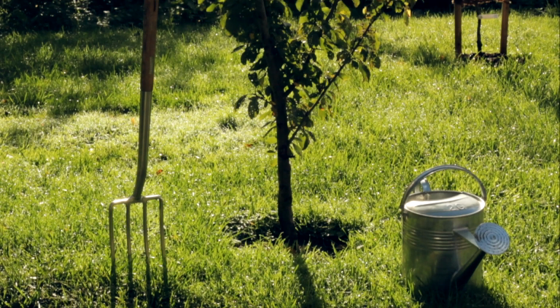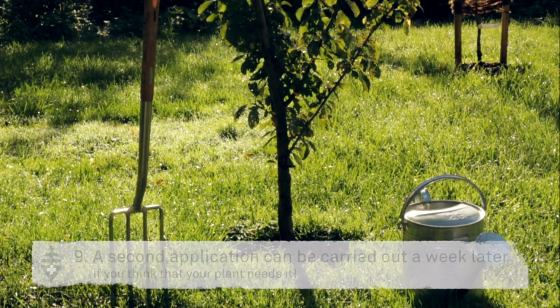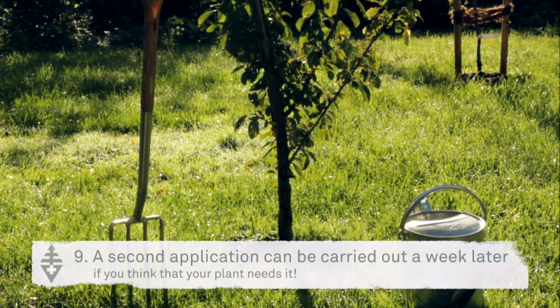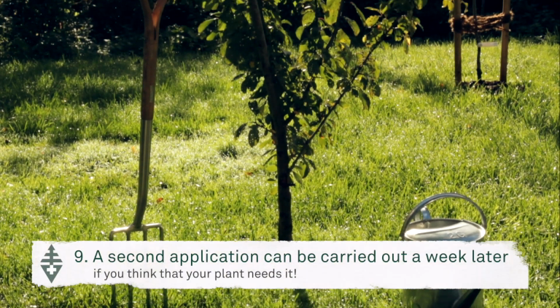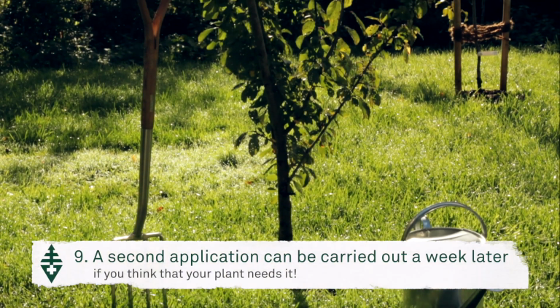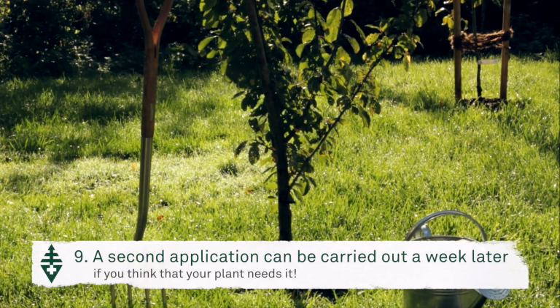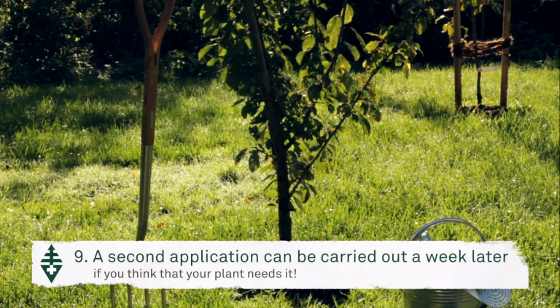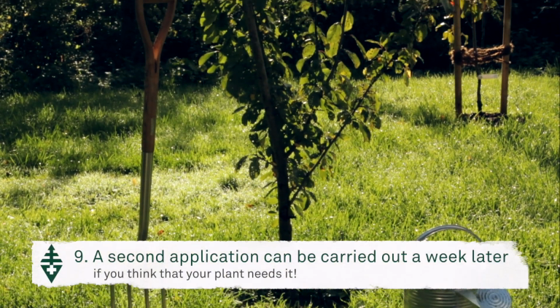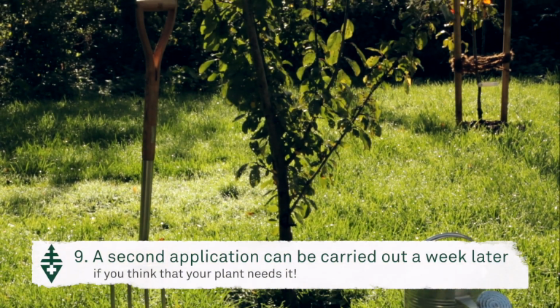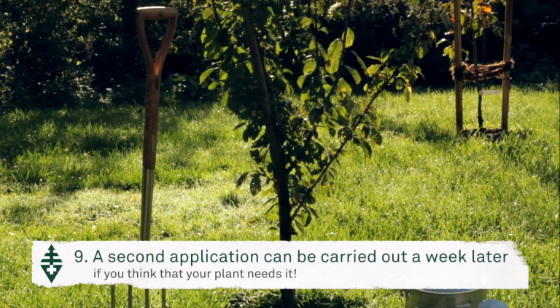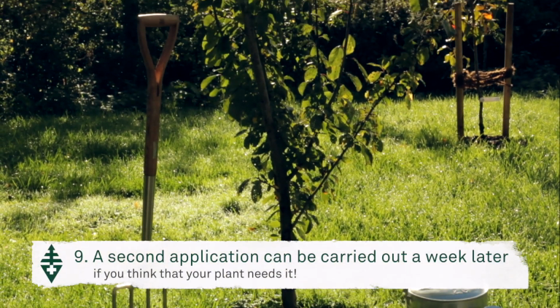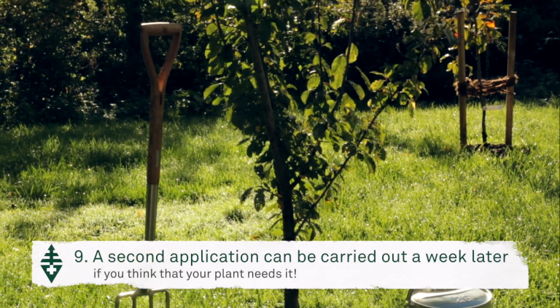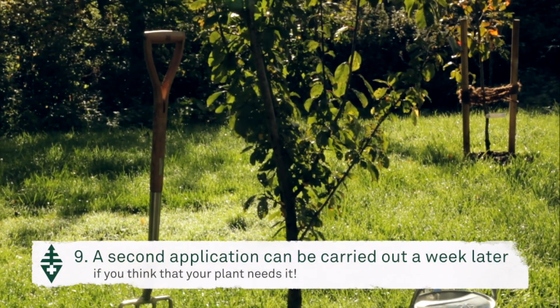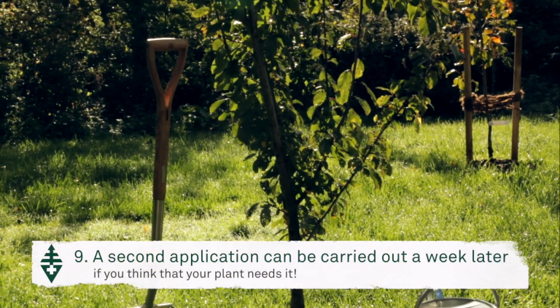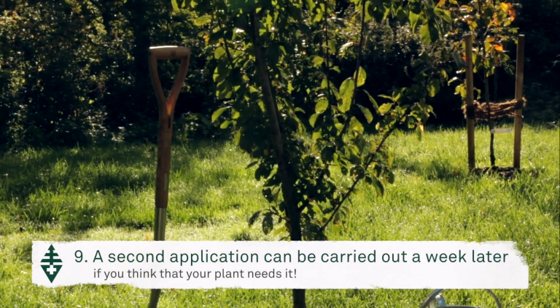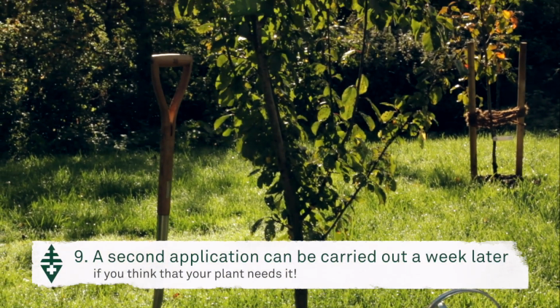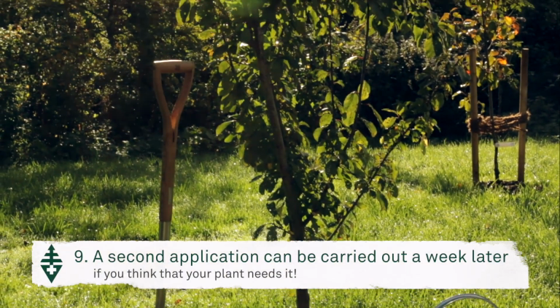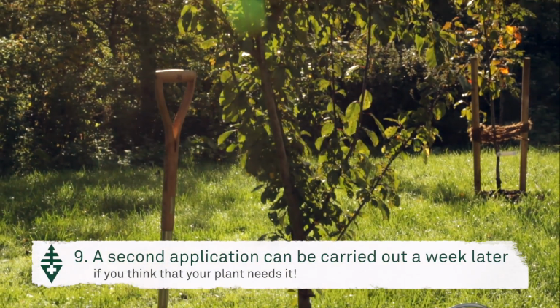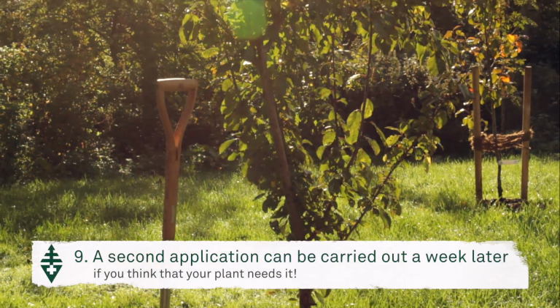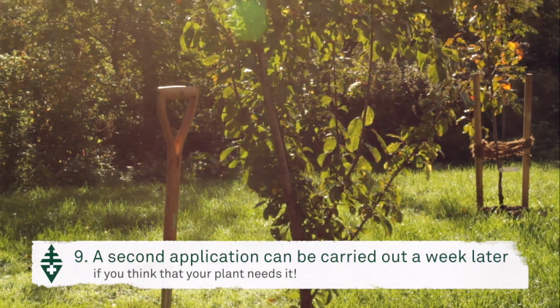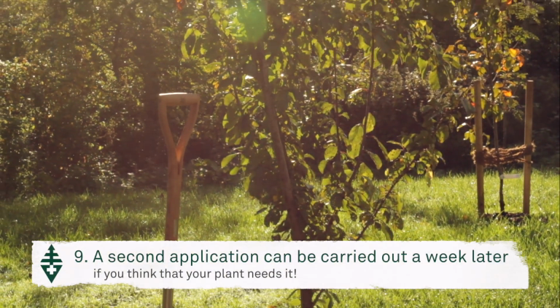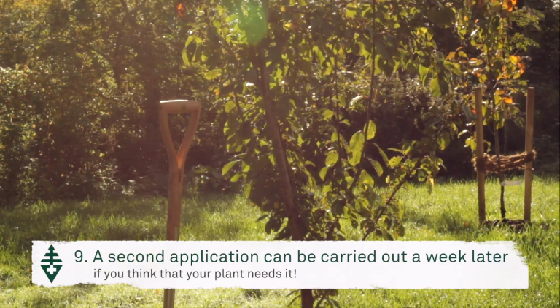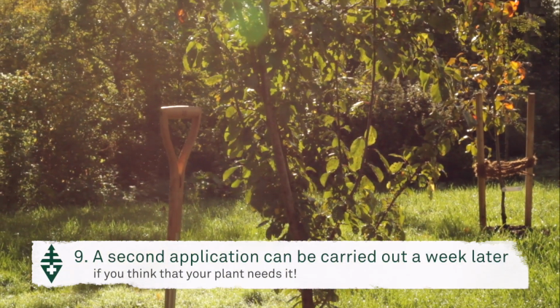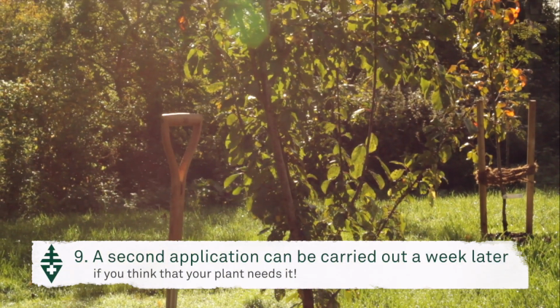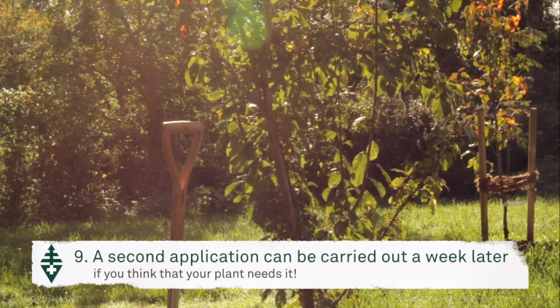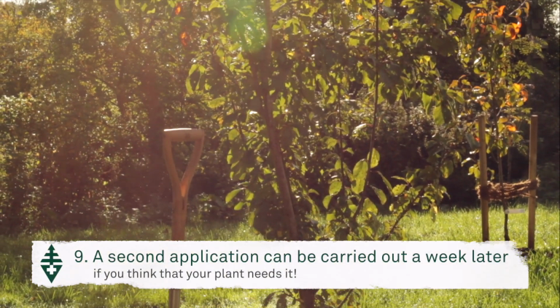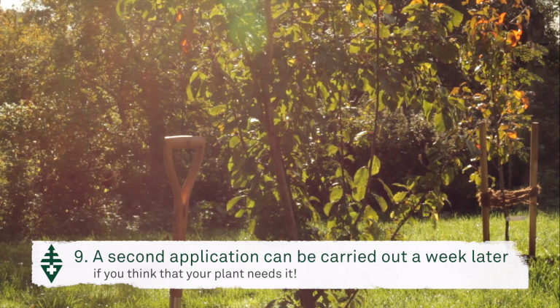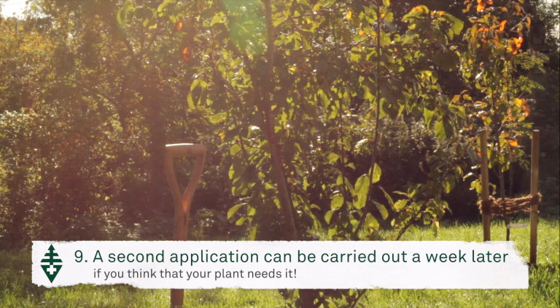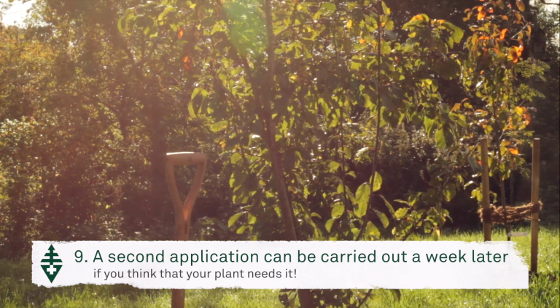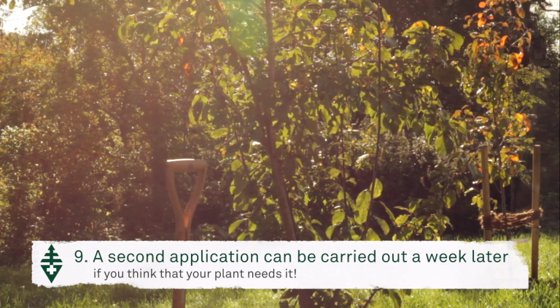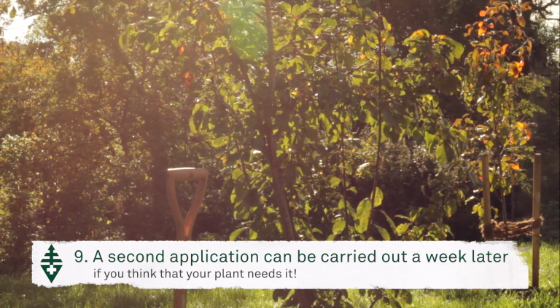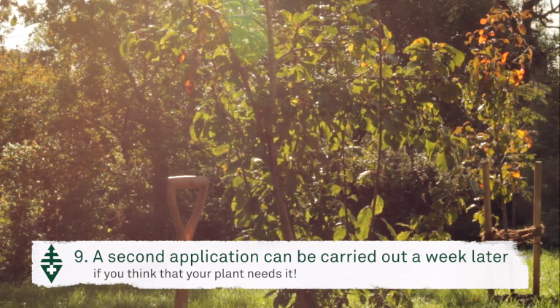If you feel your tree needs it, a second application can be carried out a week later.